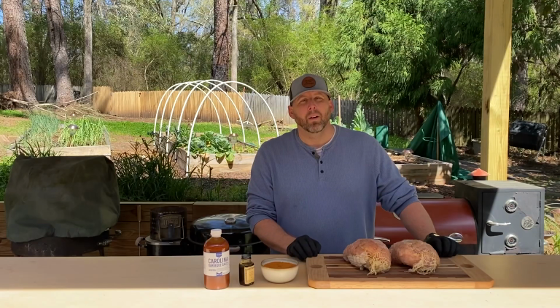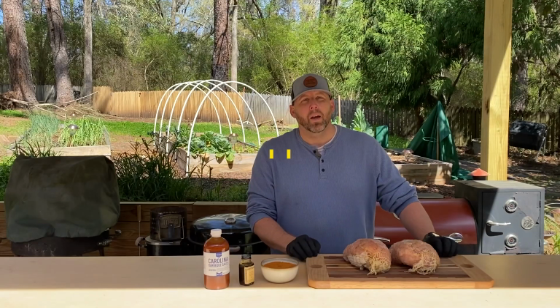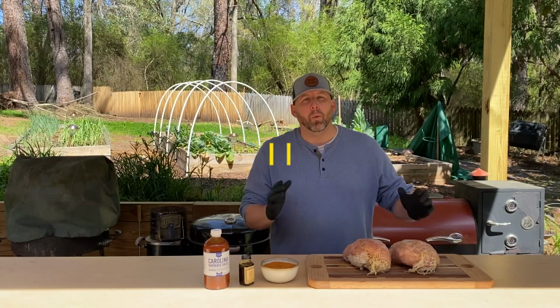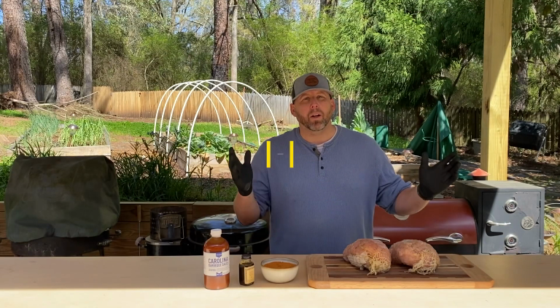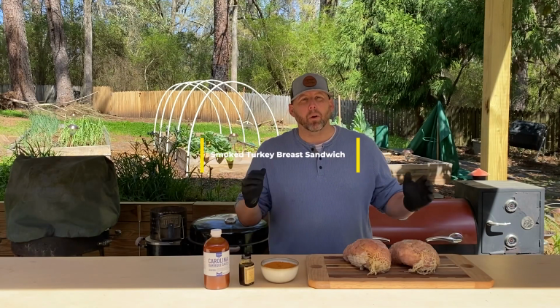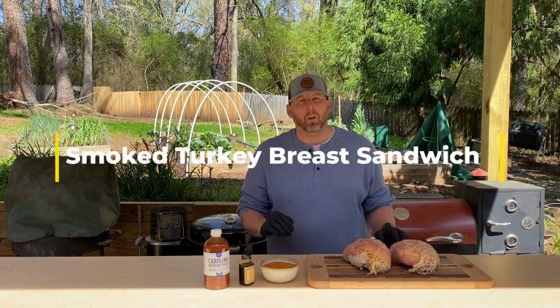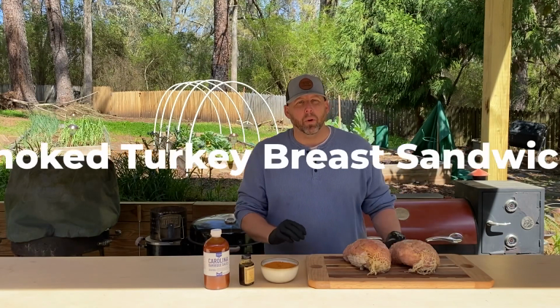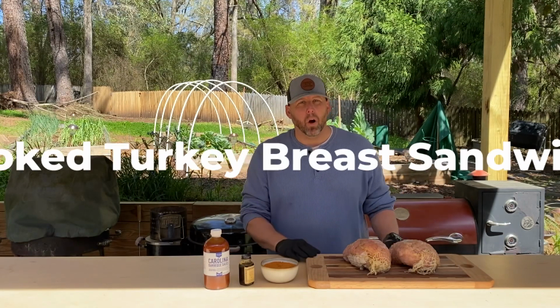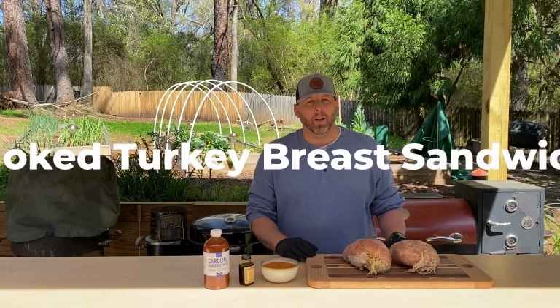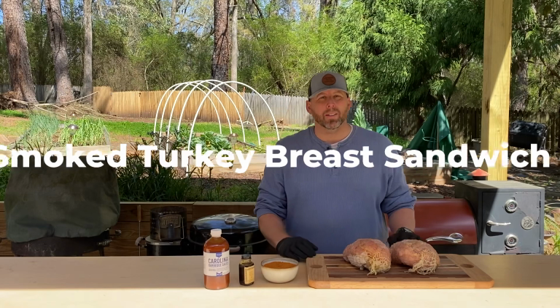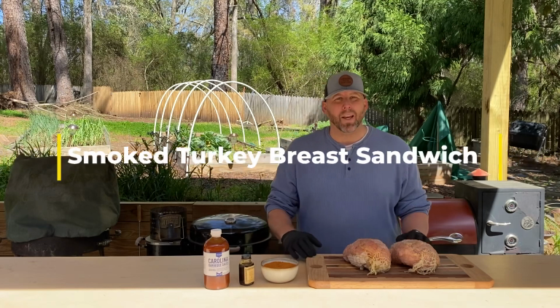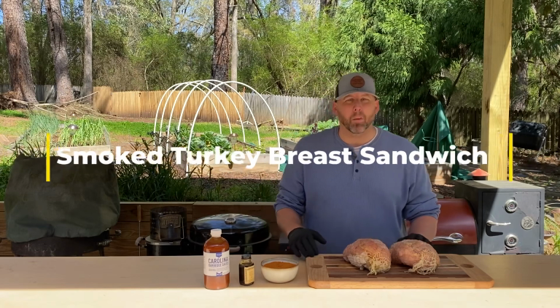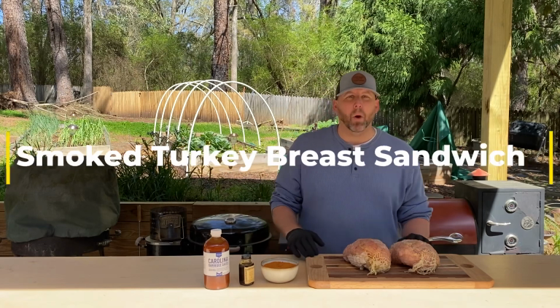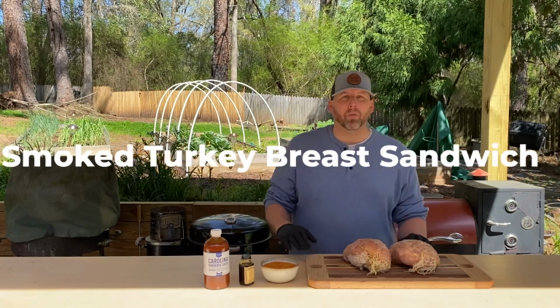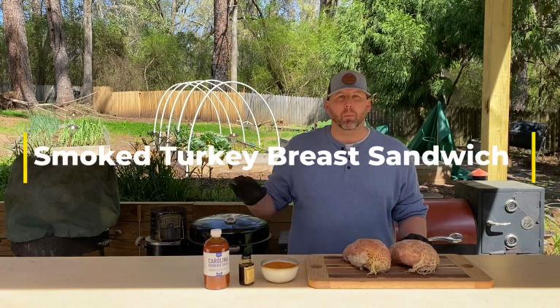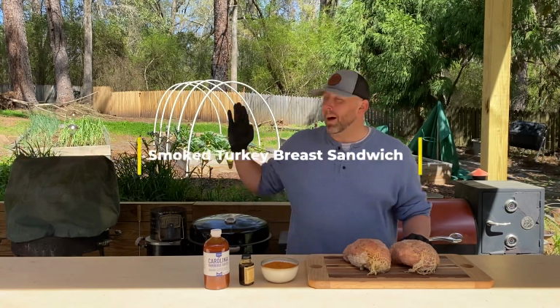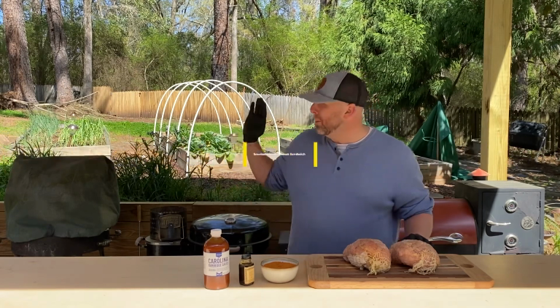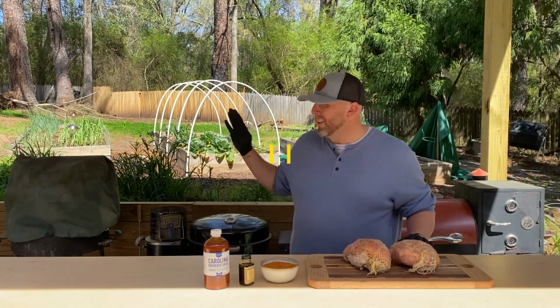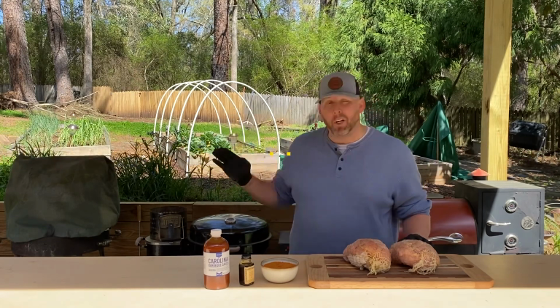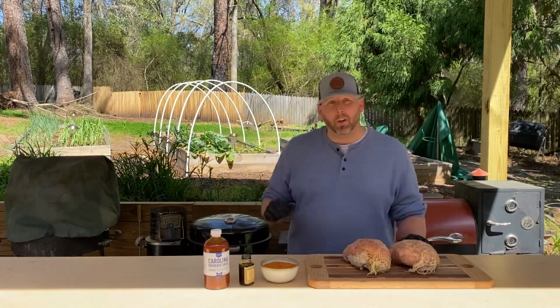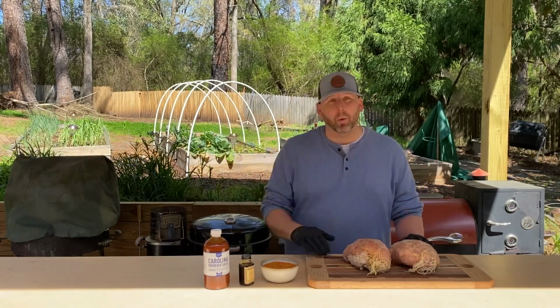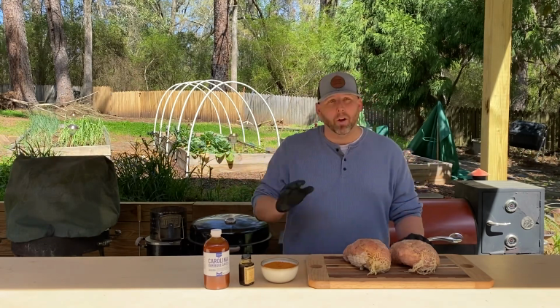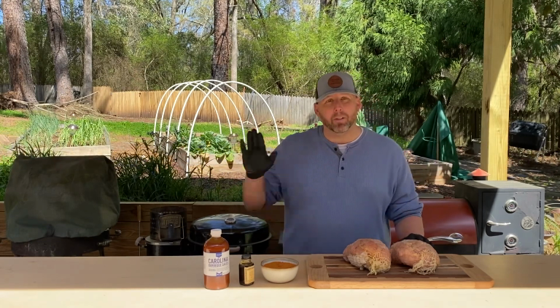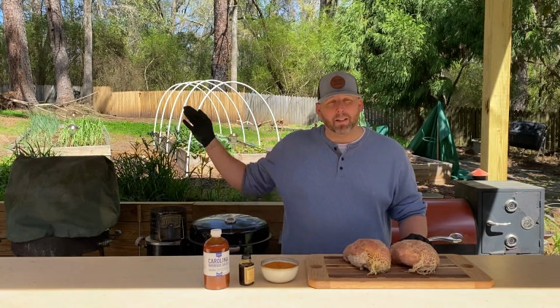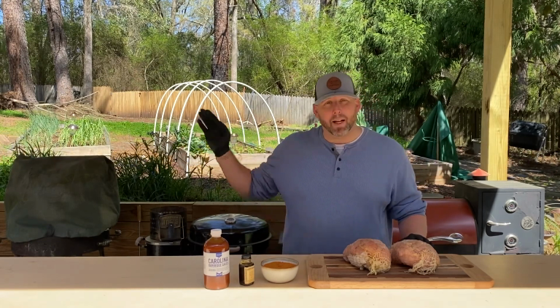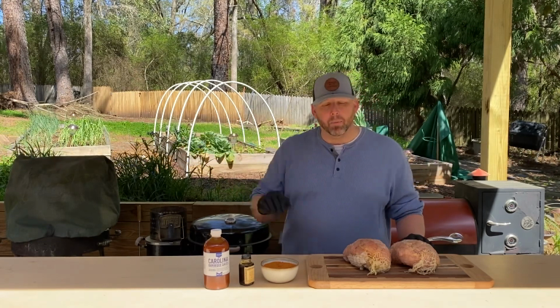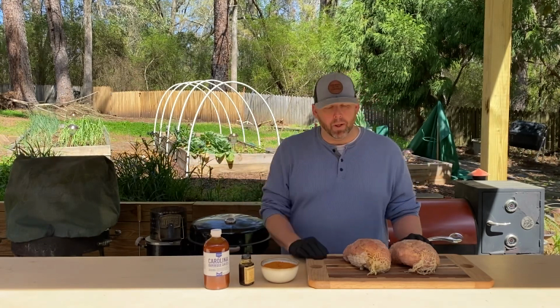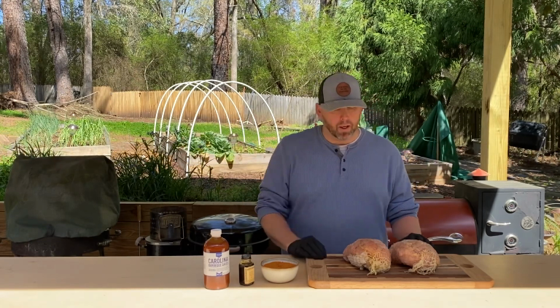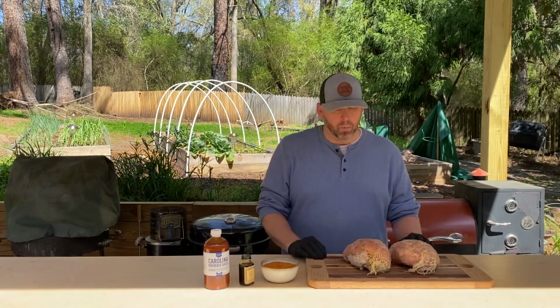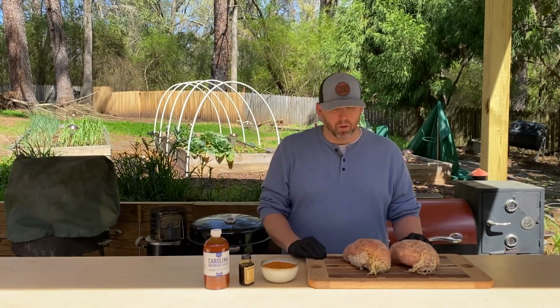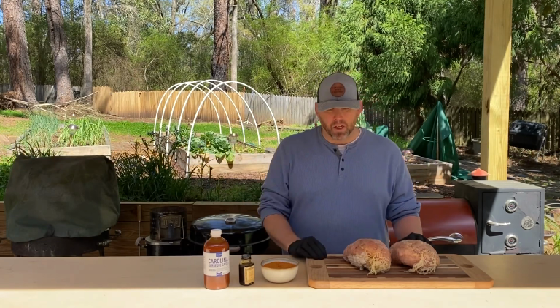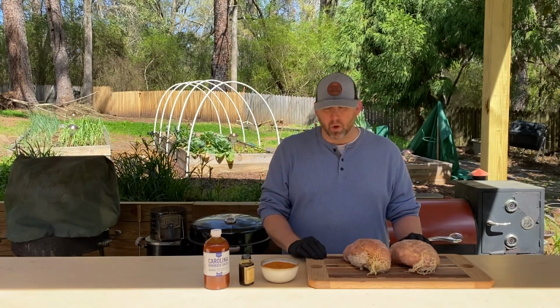Hey everybody, Cody with Cooking with Cajones. I'm taking a break from building the chicken coop. I know it's out of sight, but we're building the chicken coop.